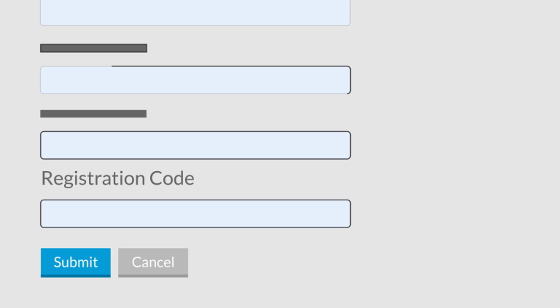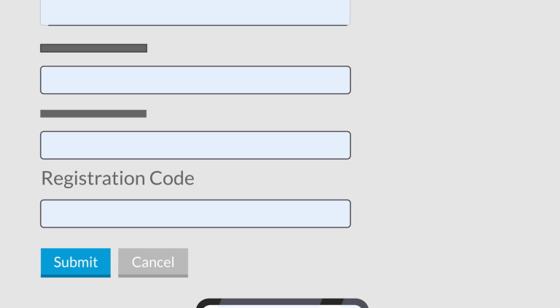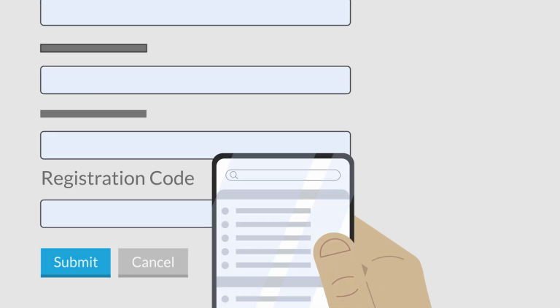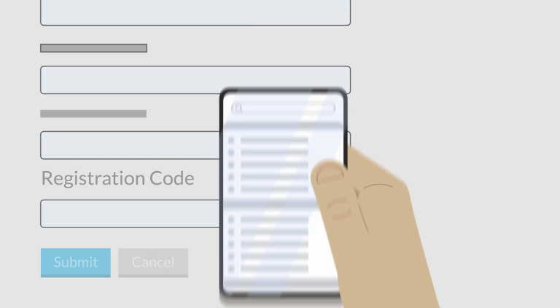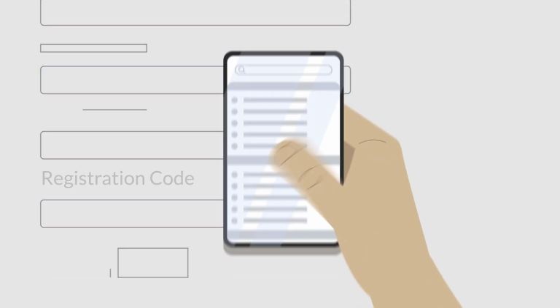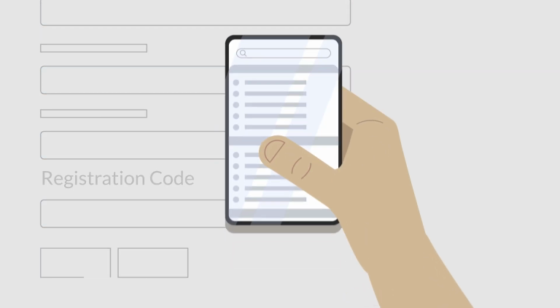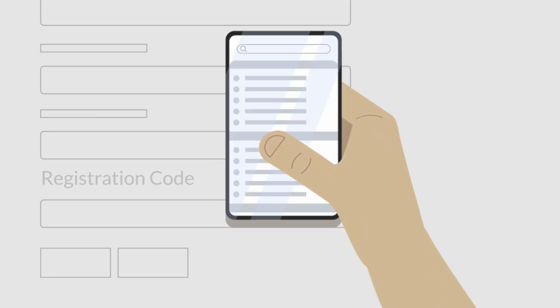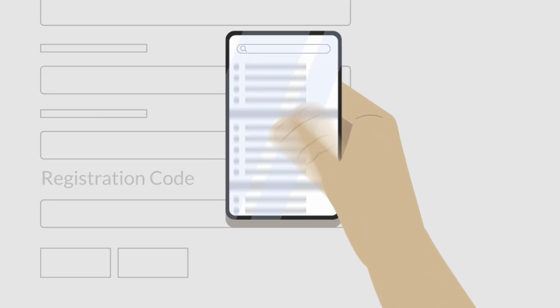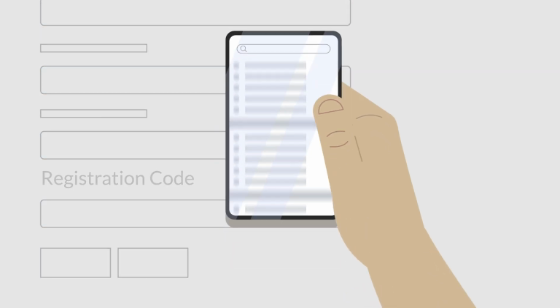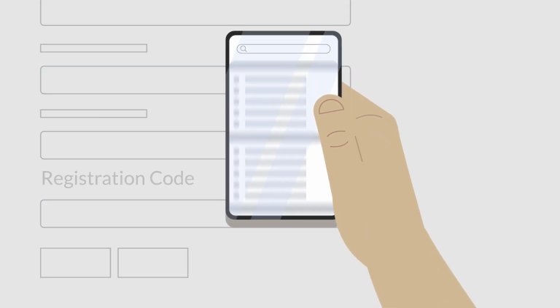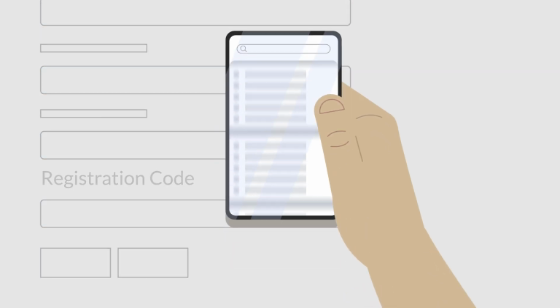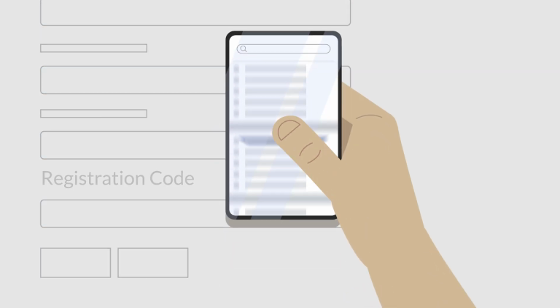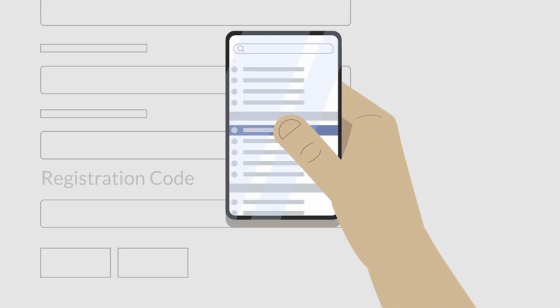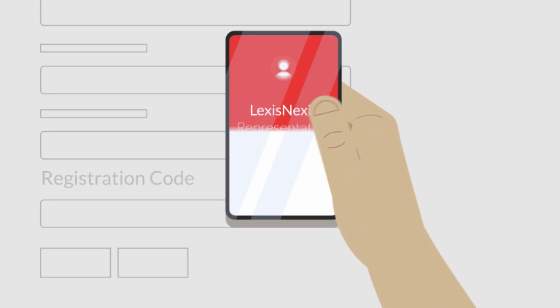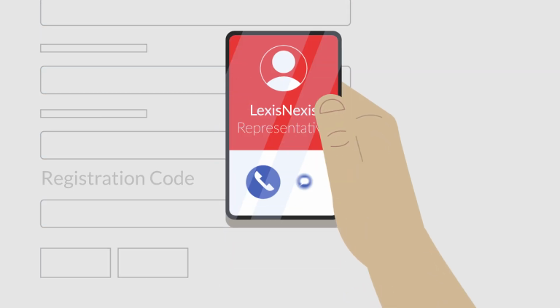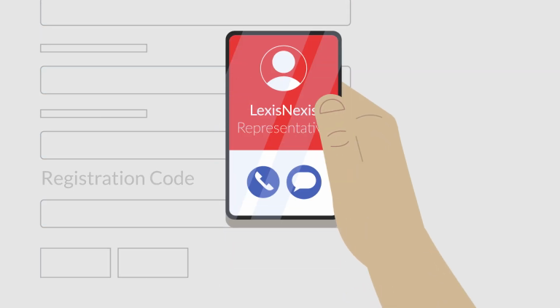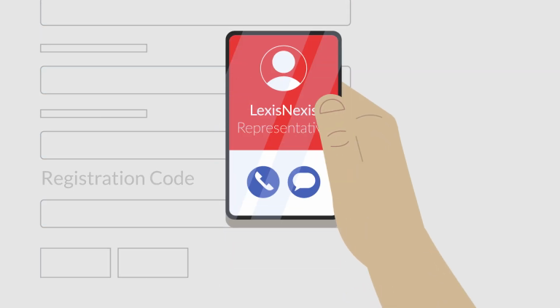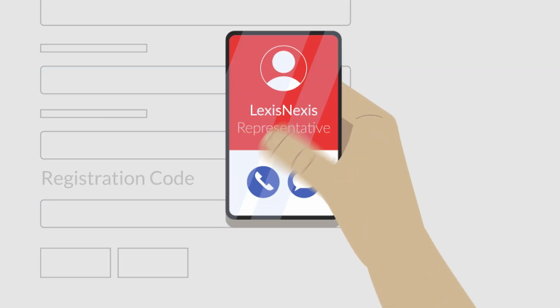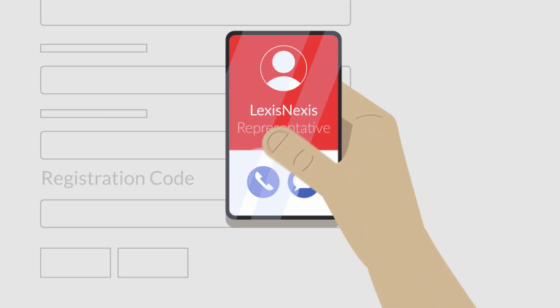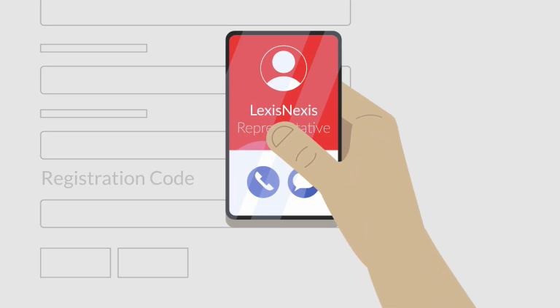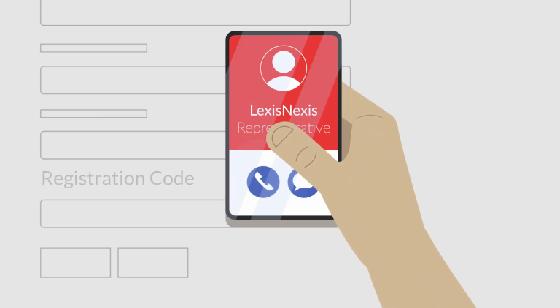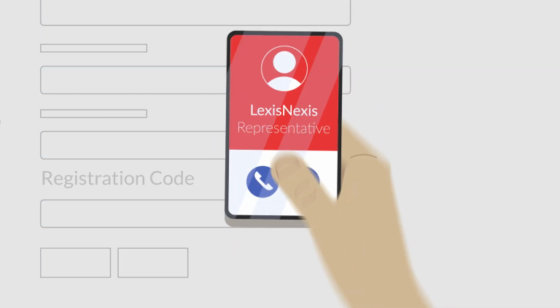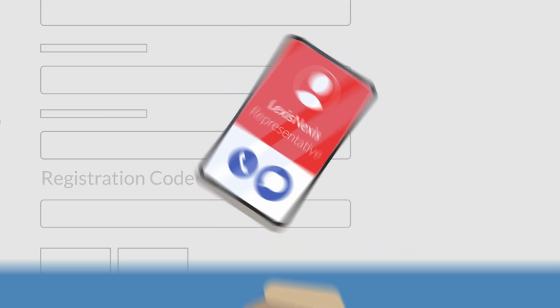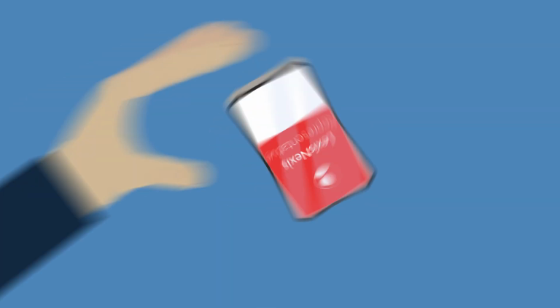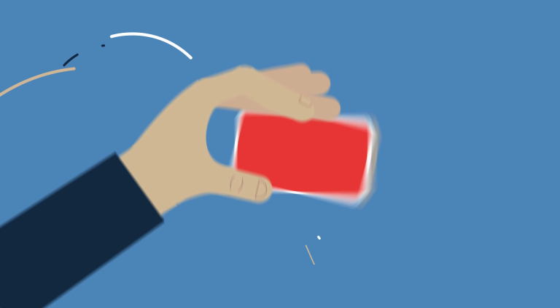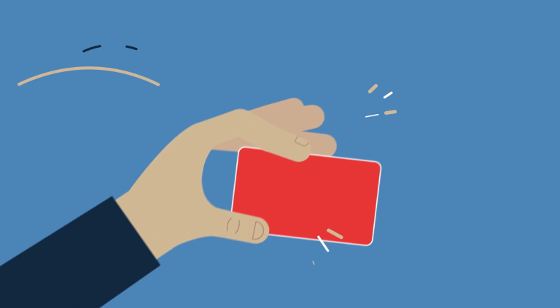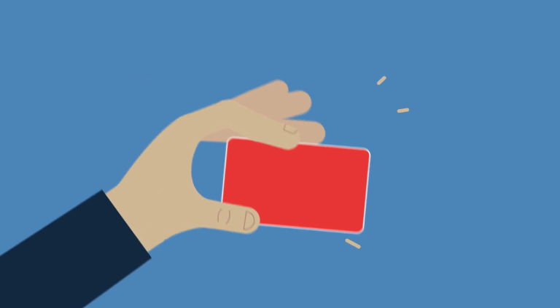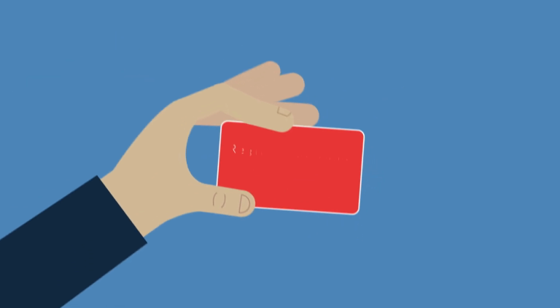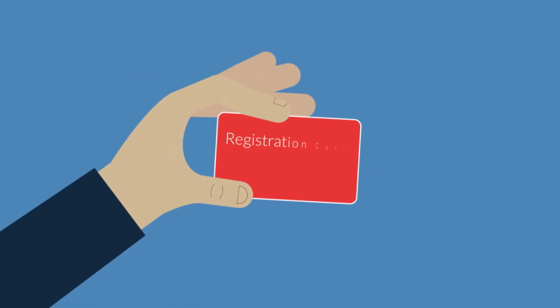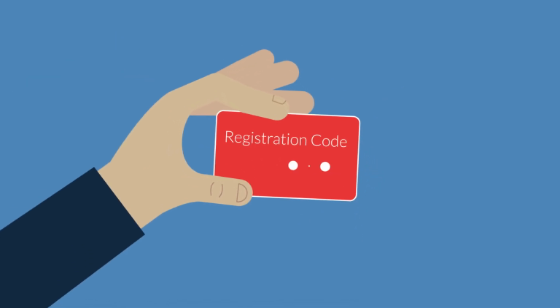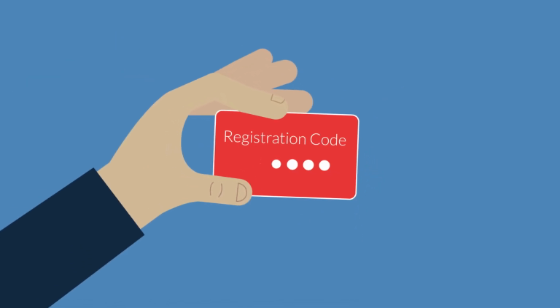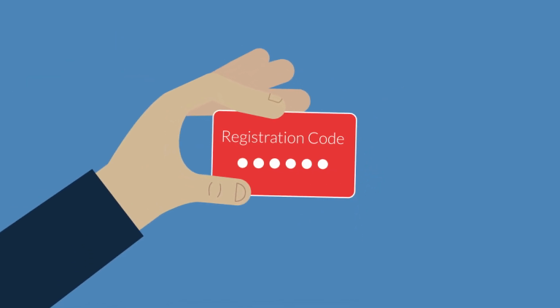If you need a registration code, please contact your school's LexisNexis representative. They'll be happy to help.